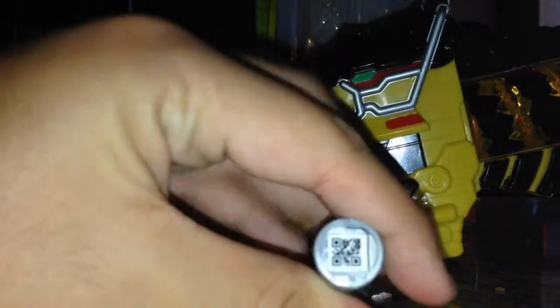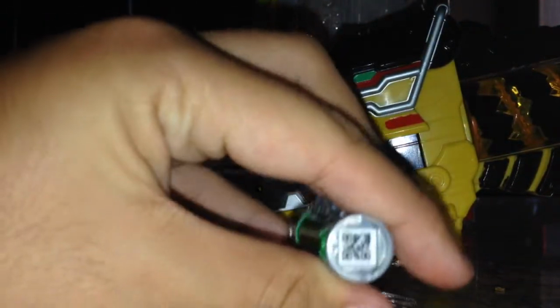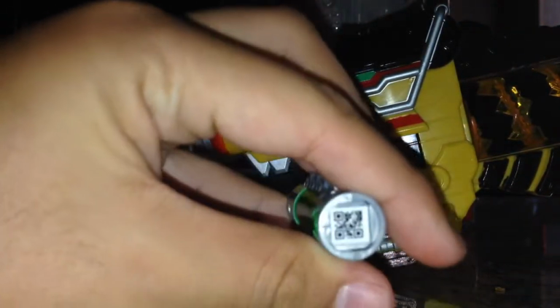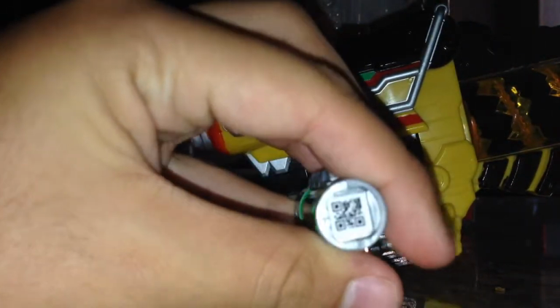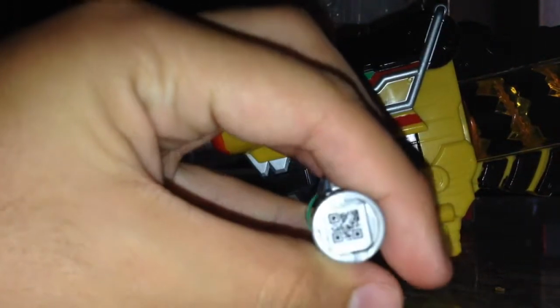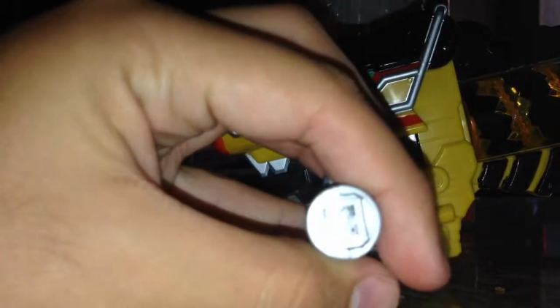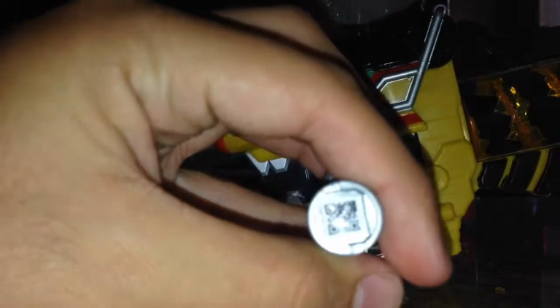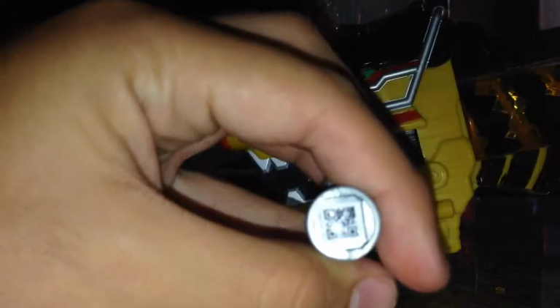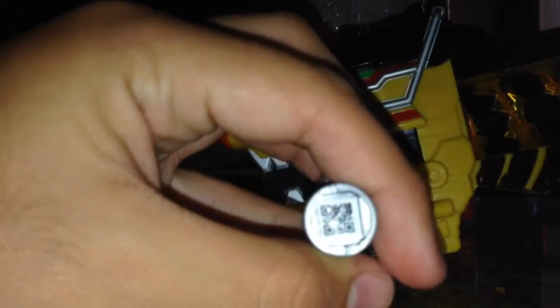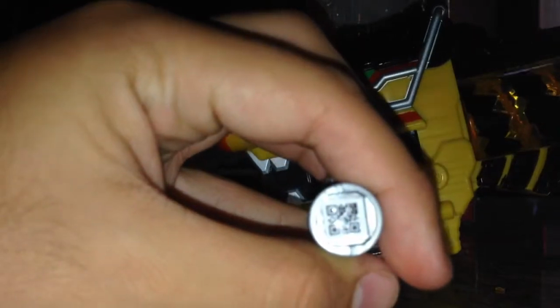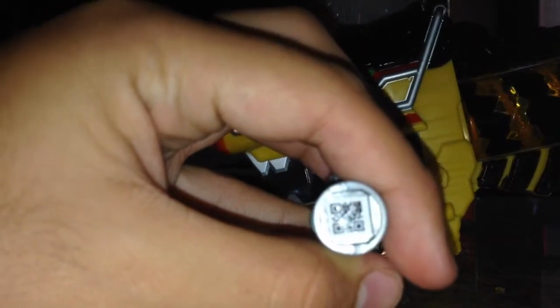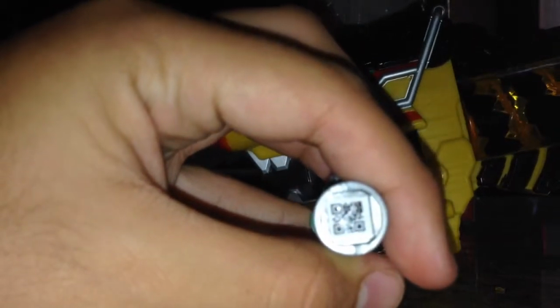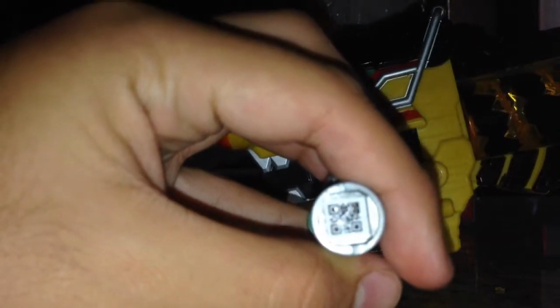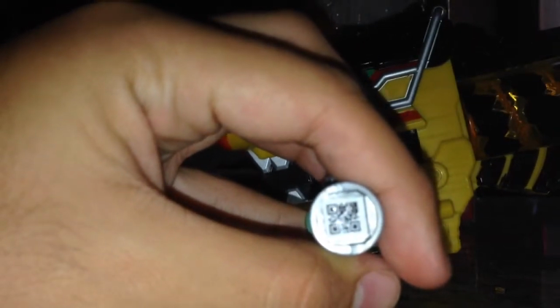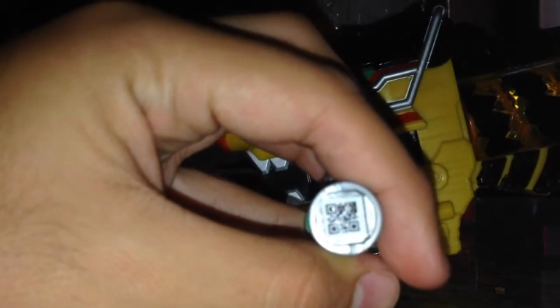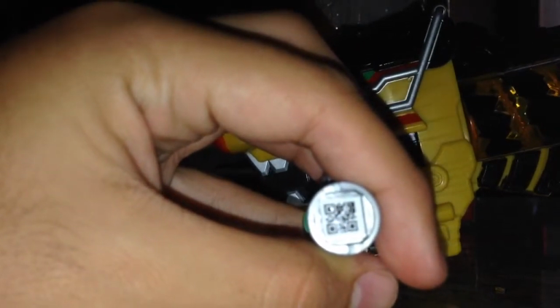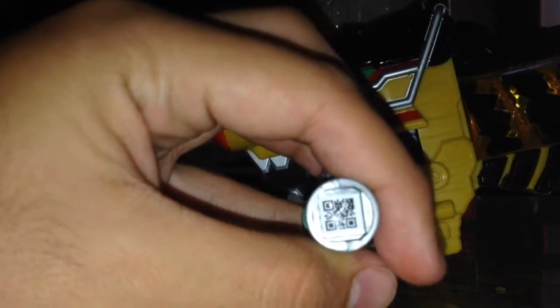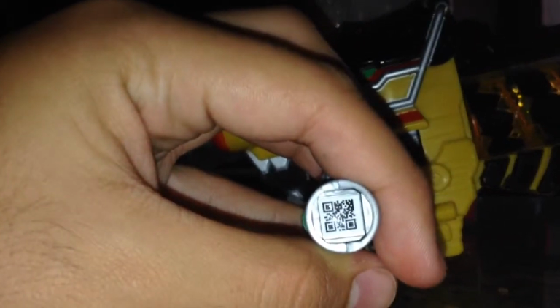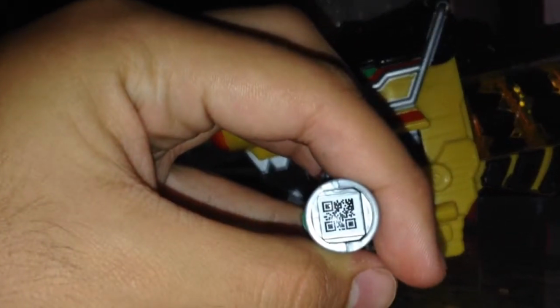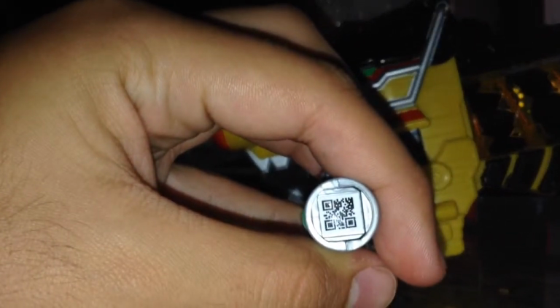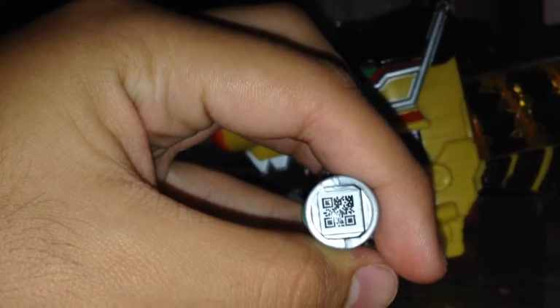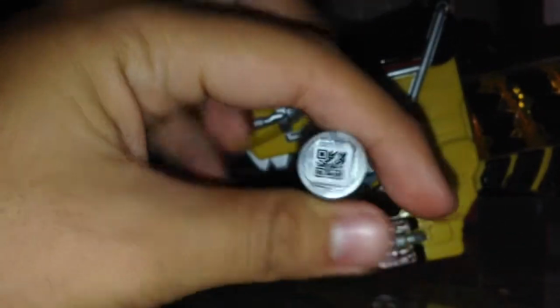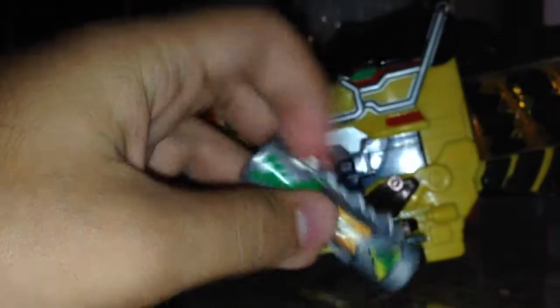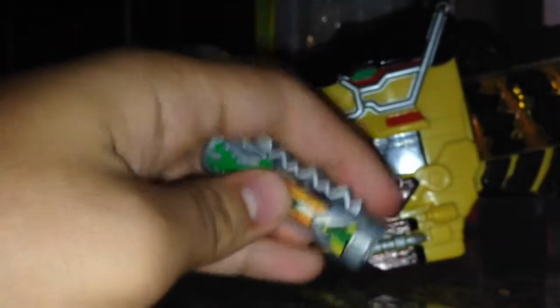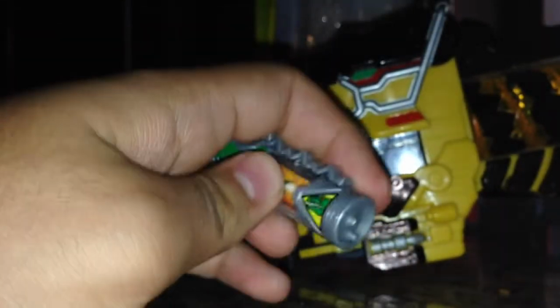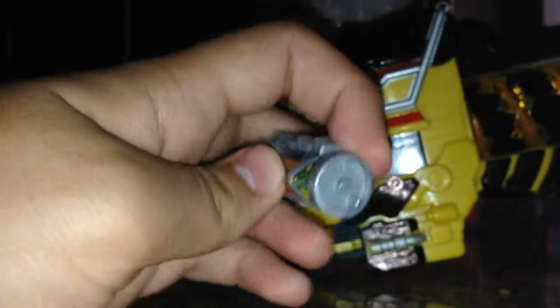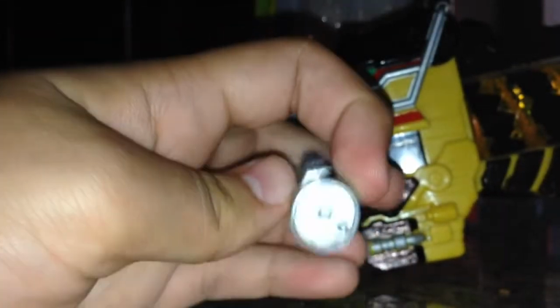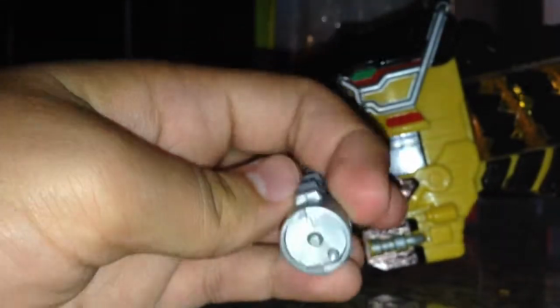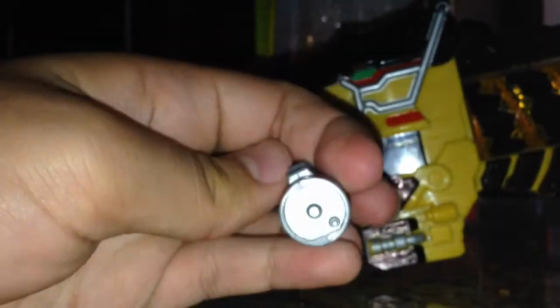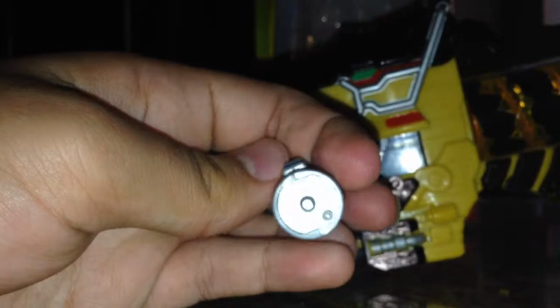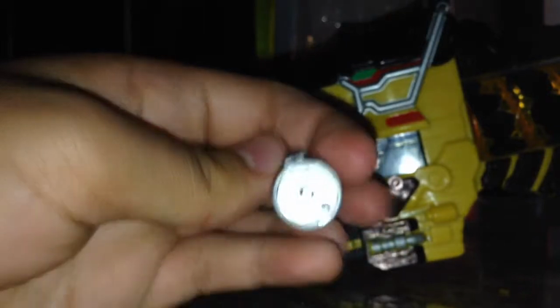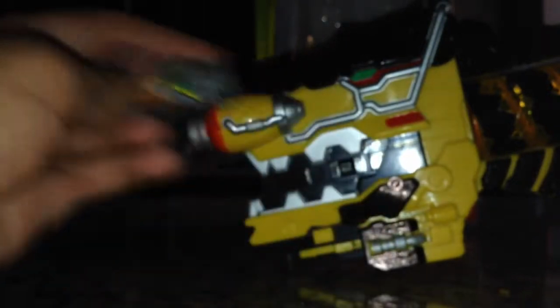There's a QR code right there too, and then the pin system on the back.